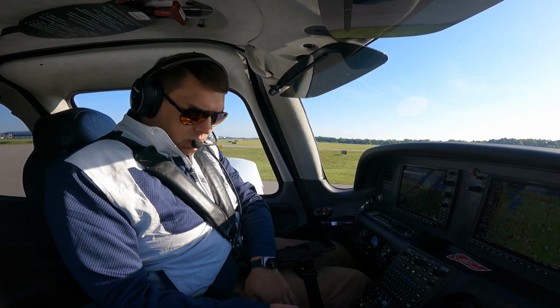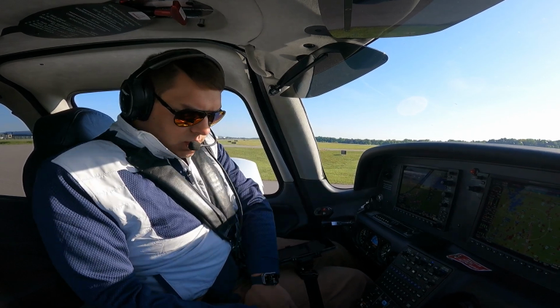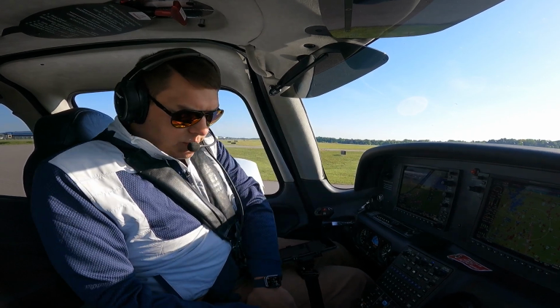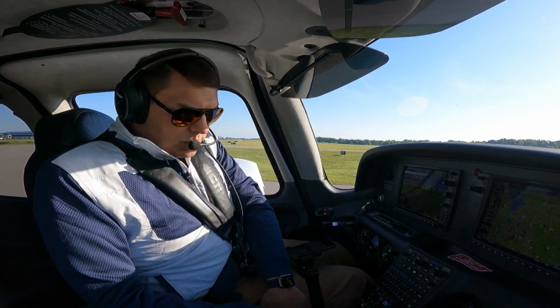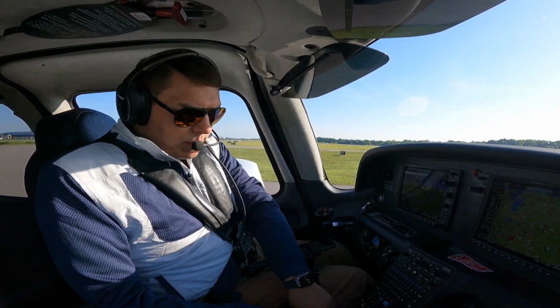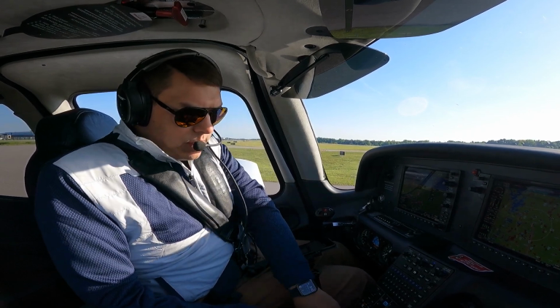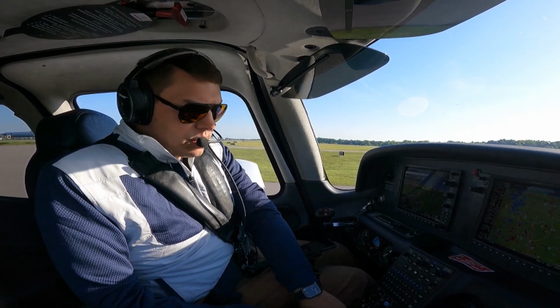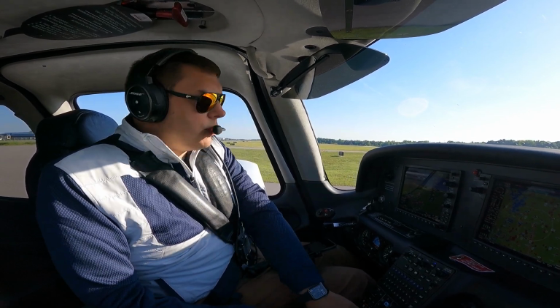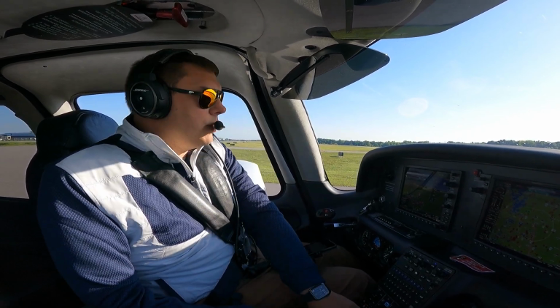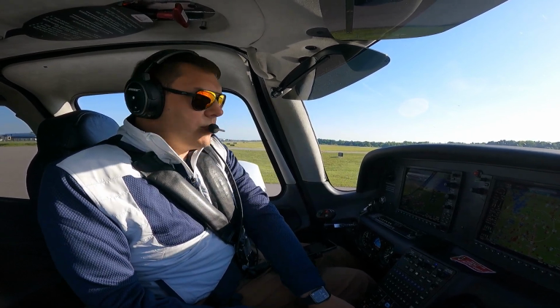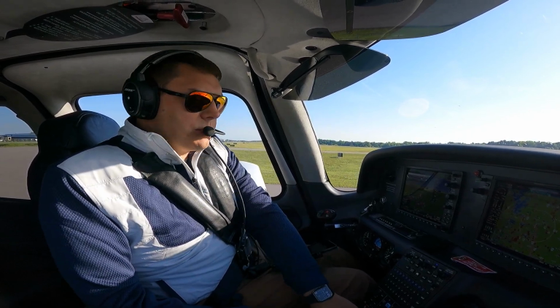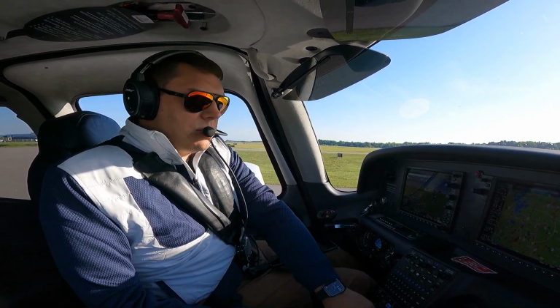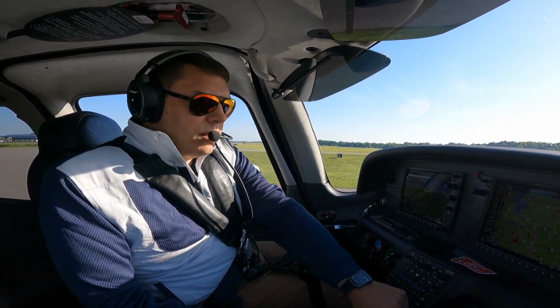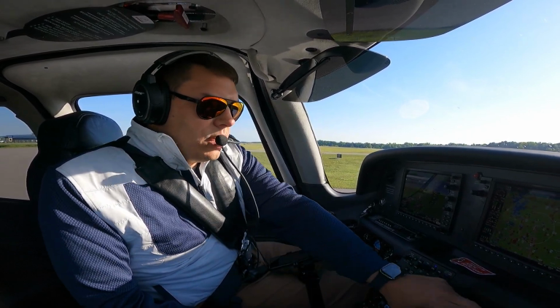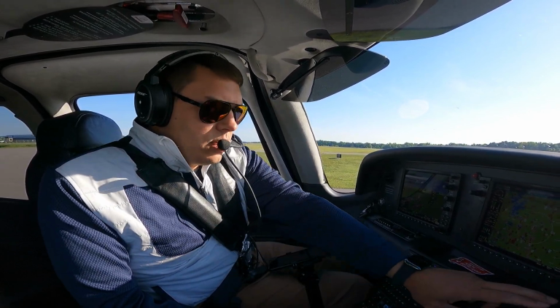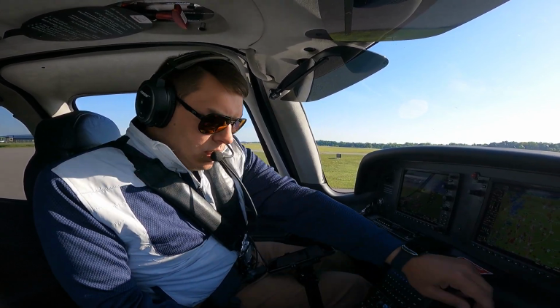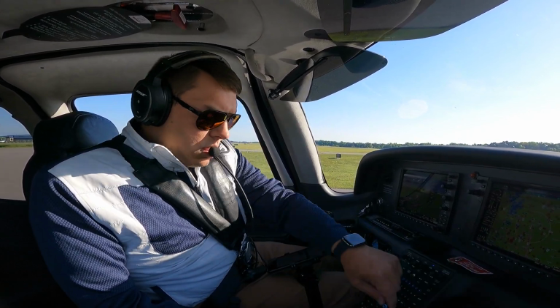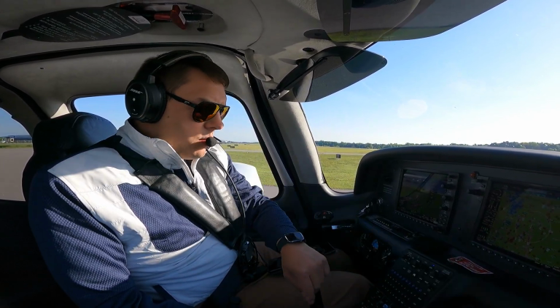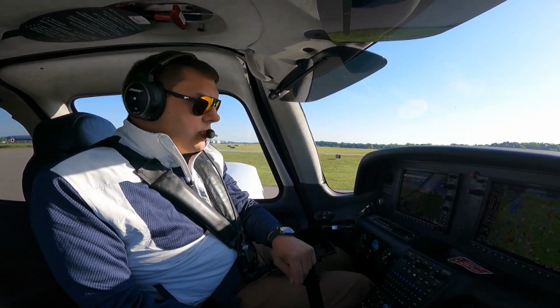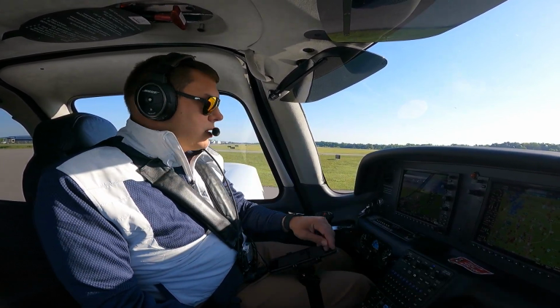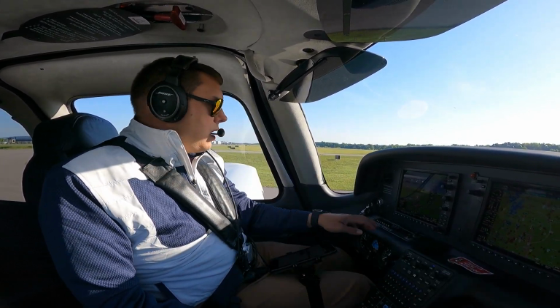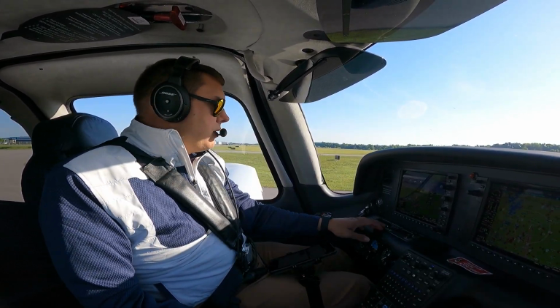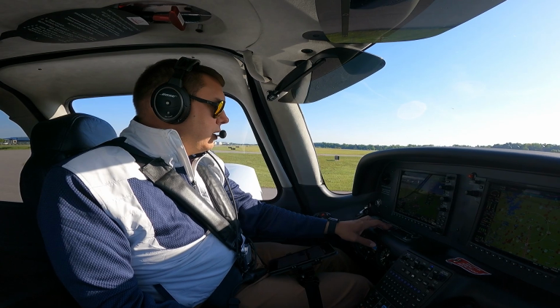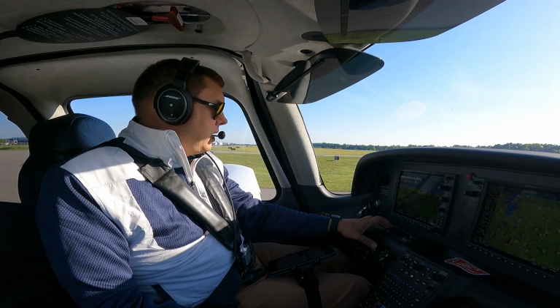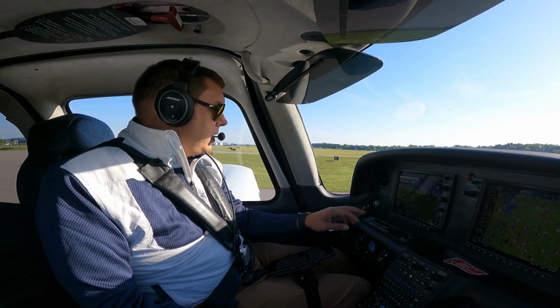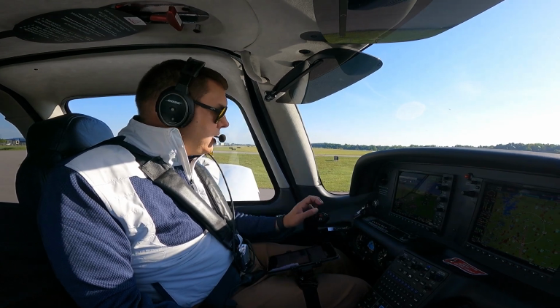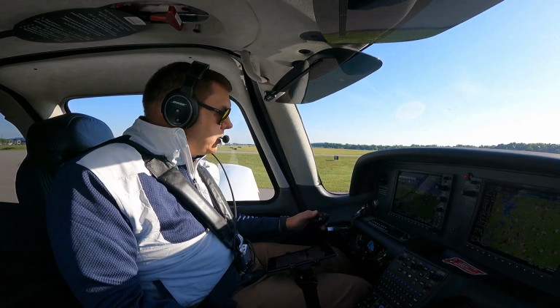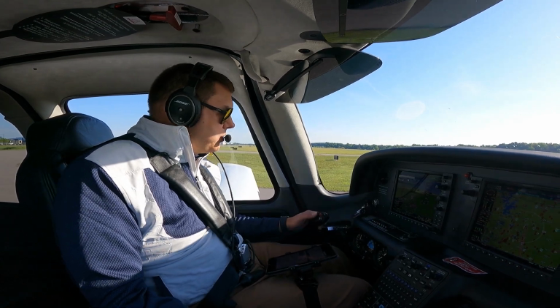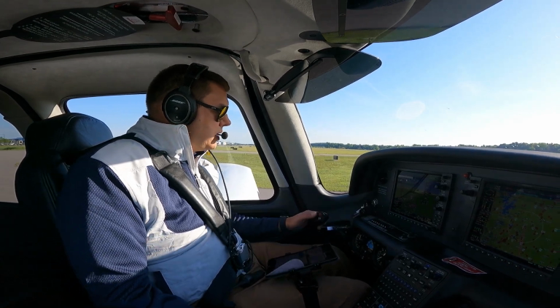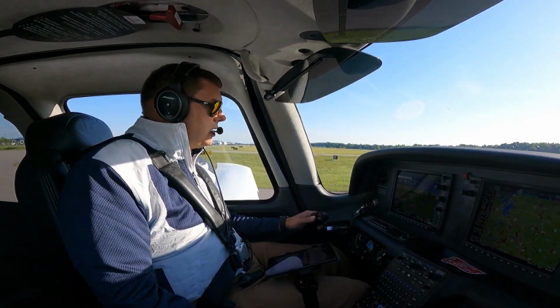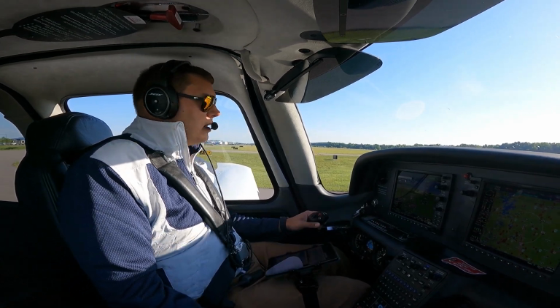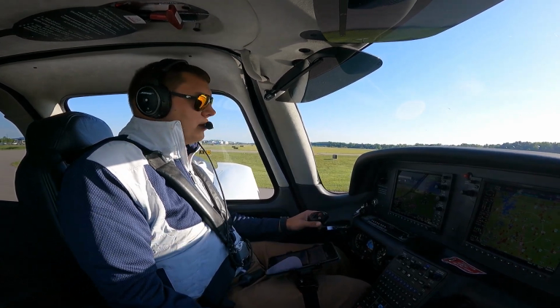Alright — boost pump on, mixture full rich, flaps set to 50, recircs off, landing lights on, trim set to takeoff.